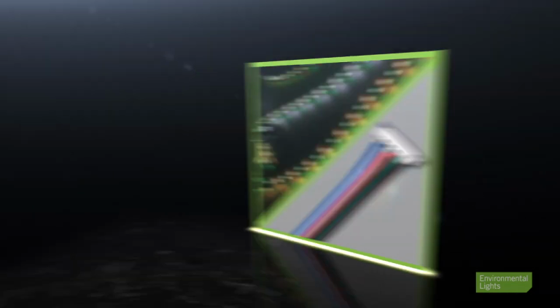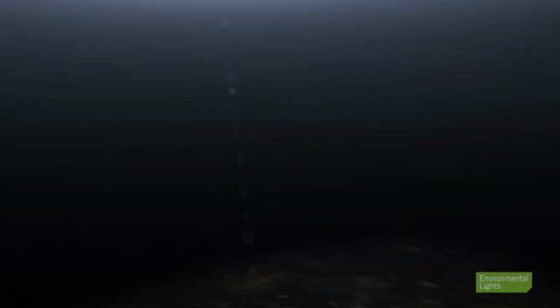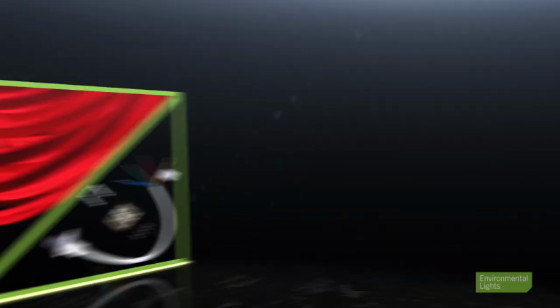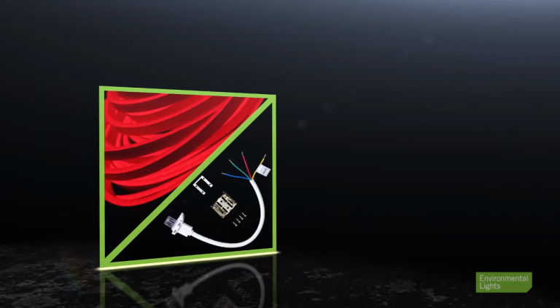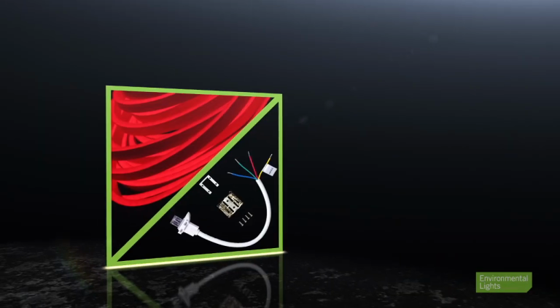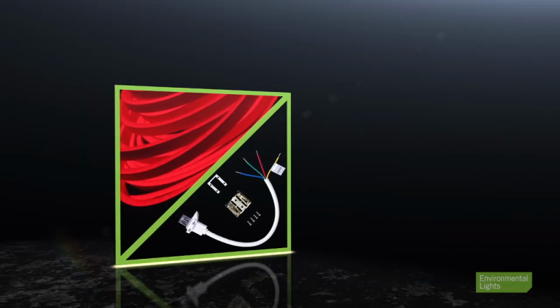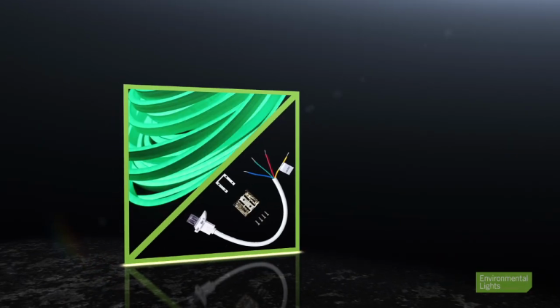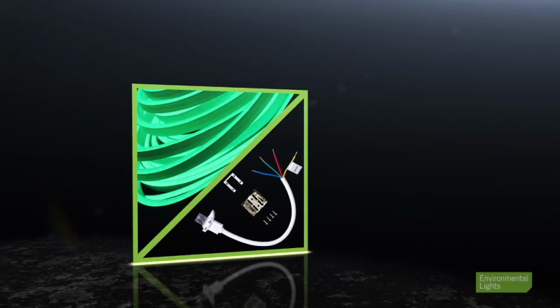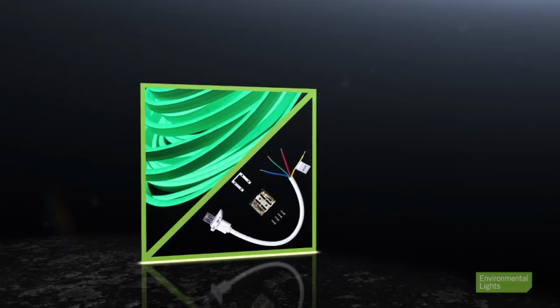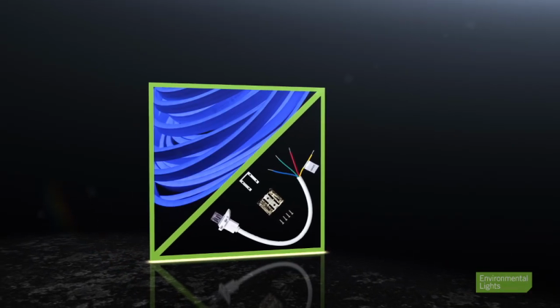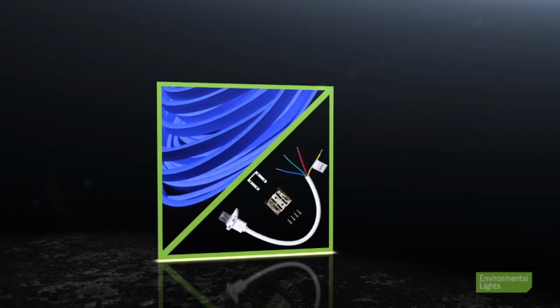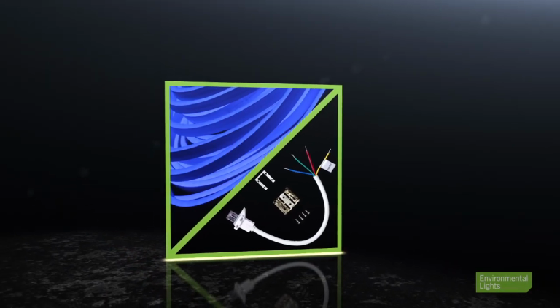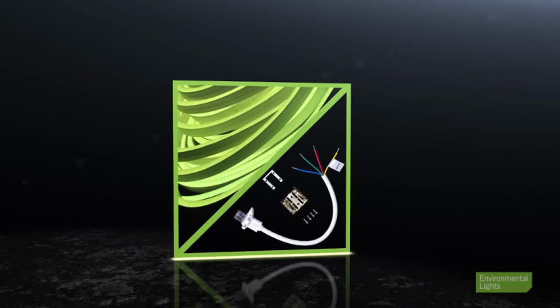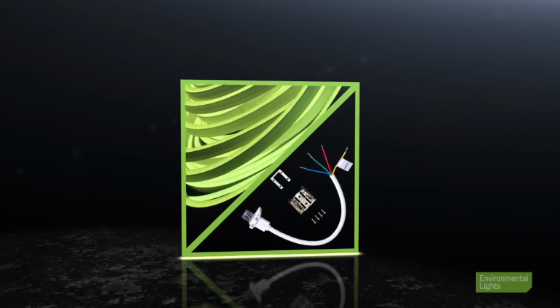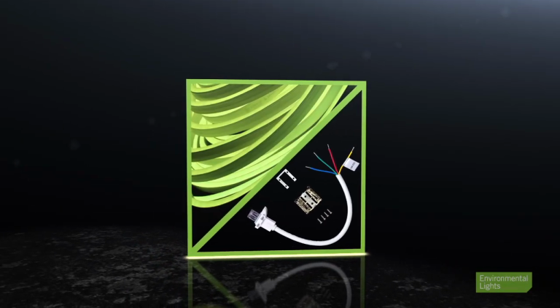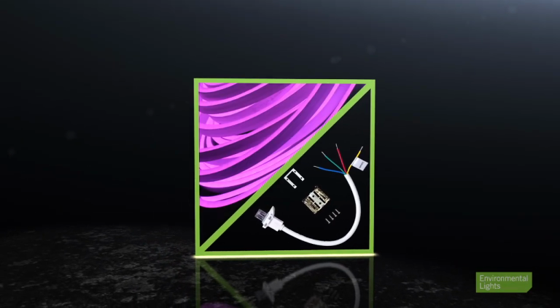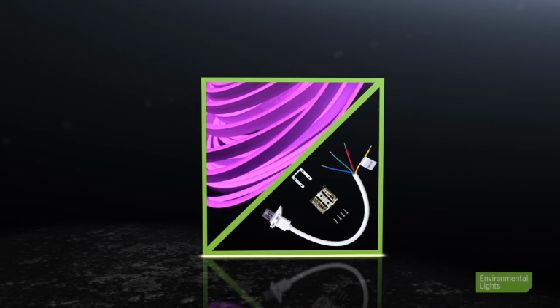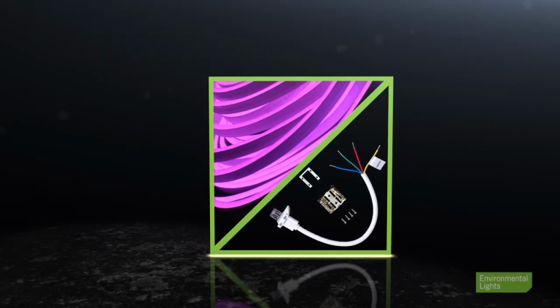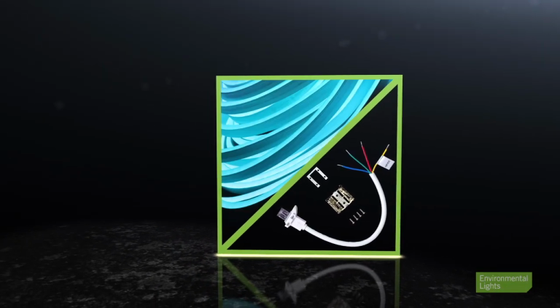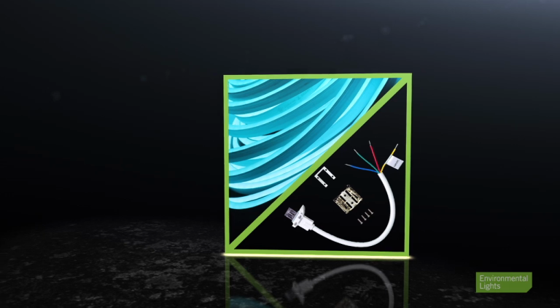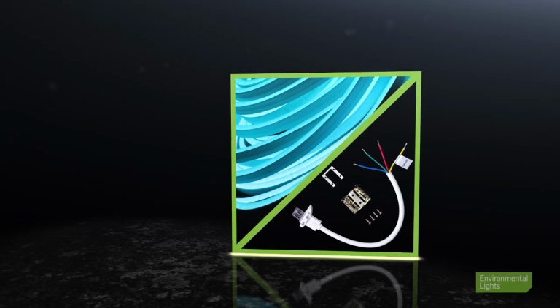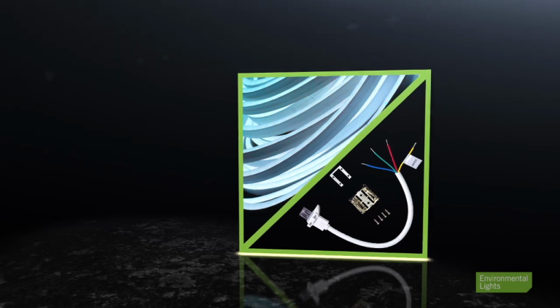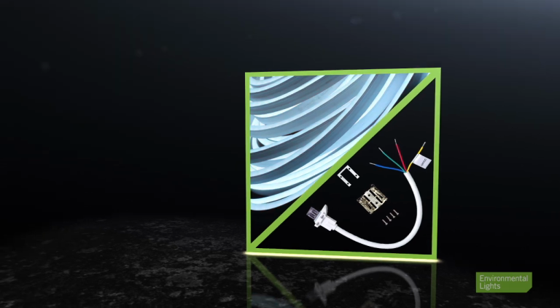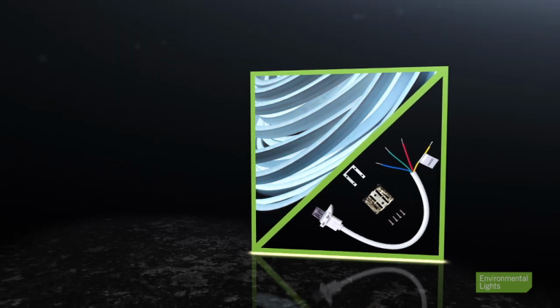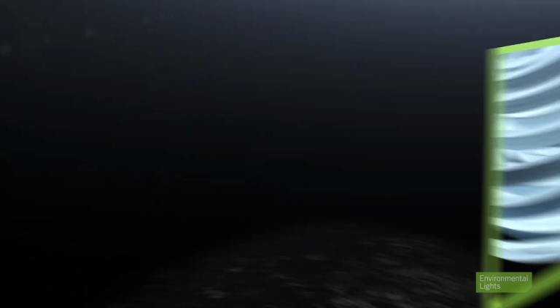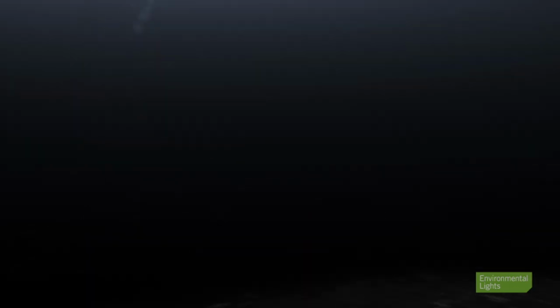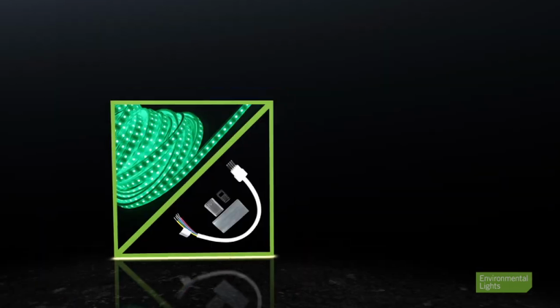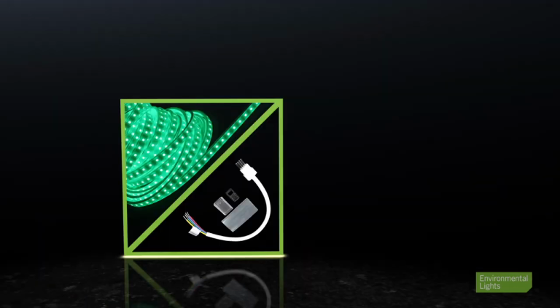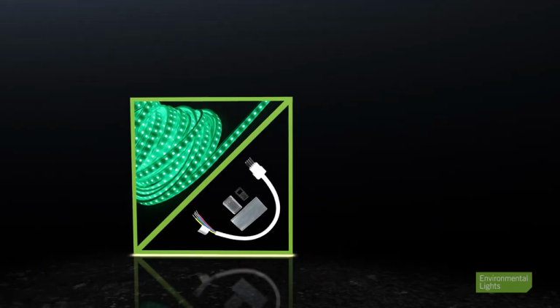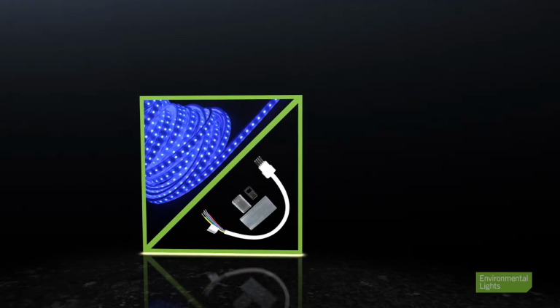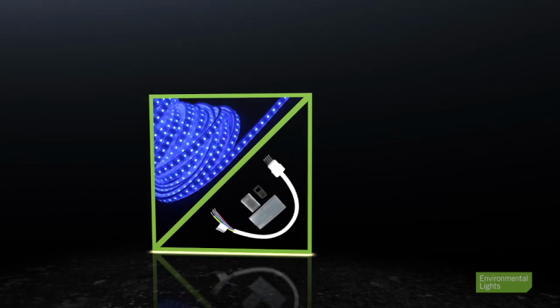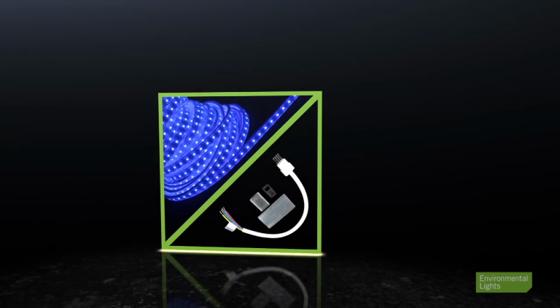Additionally, we have handy connectors for our waterproof neon and waterproof superflat.